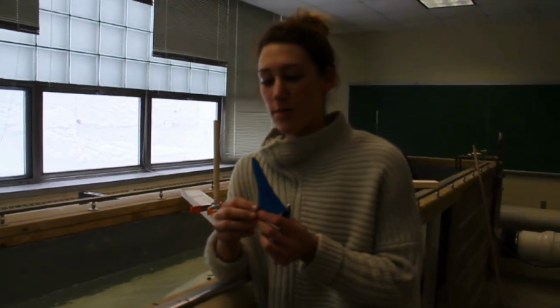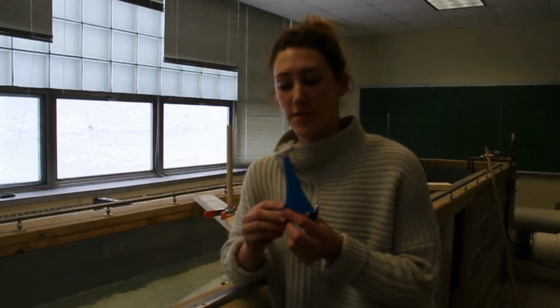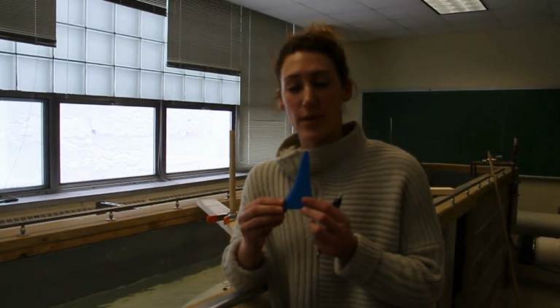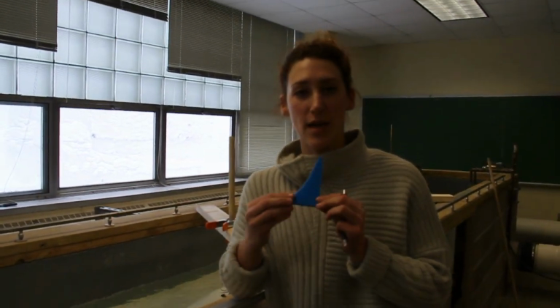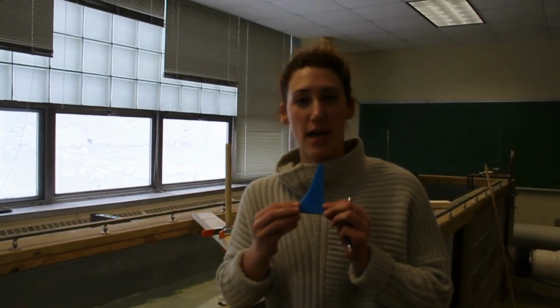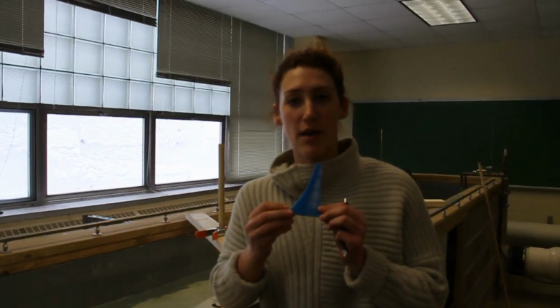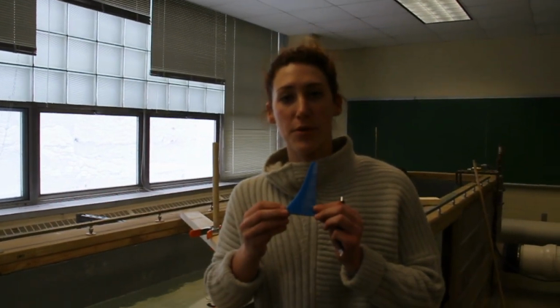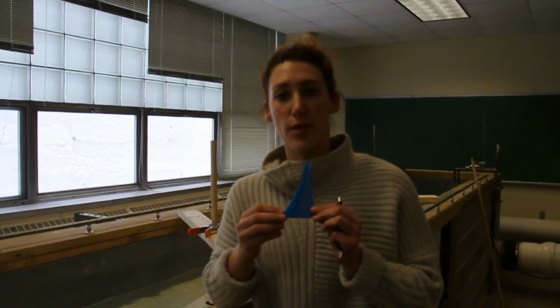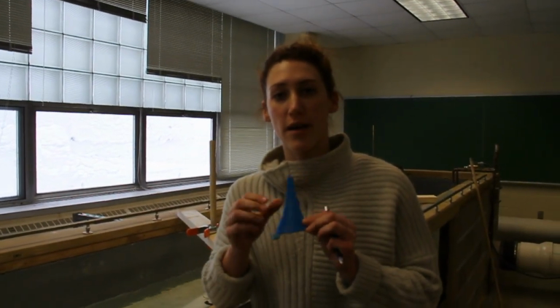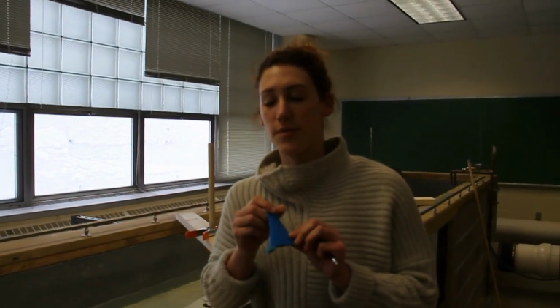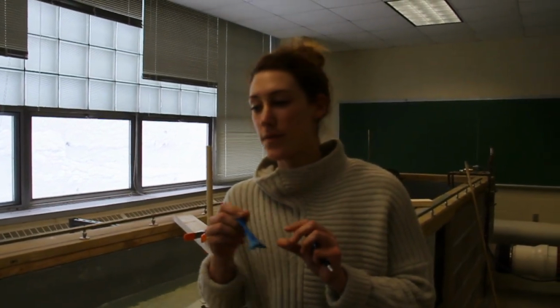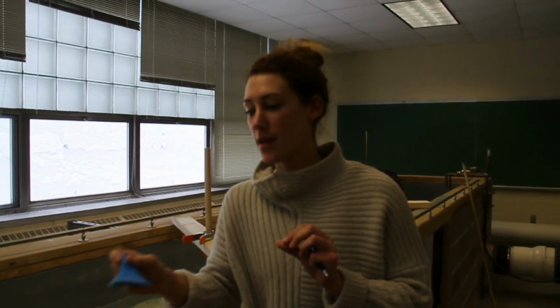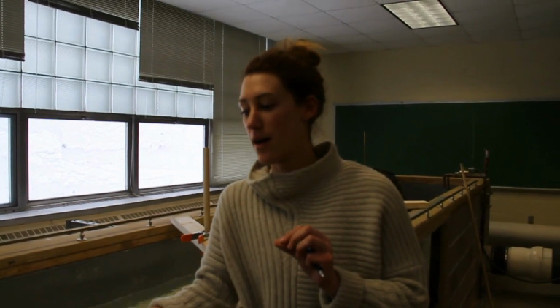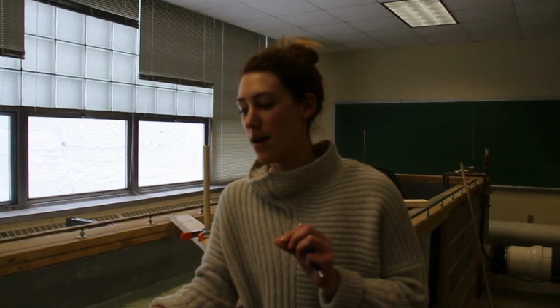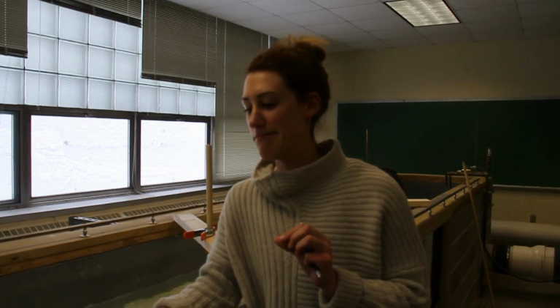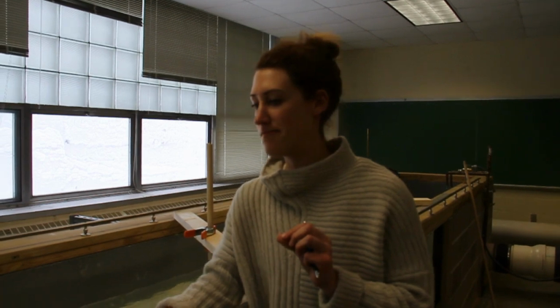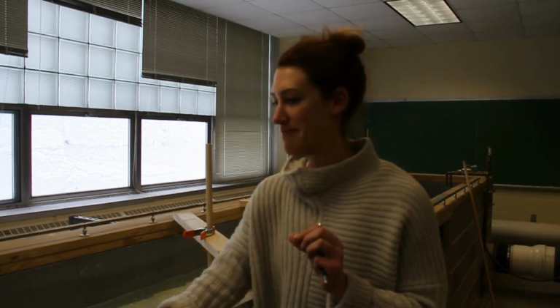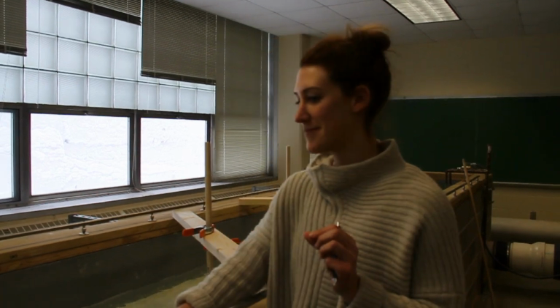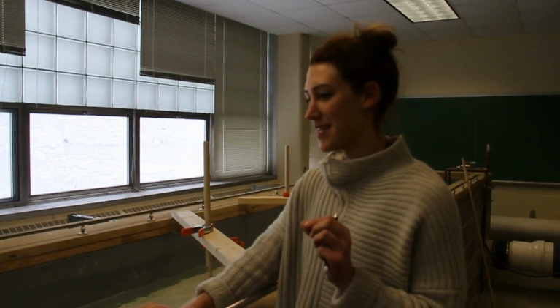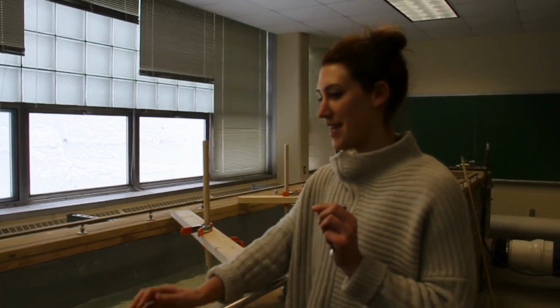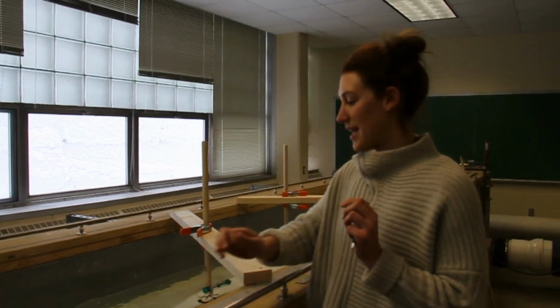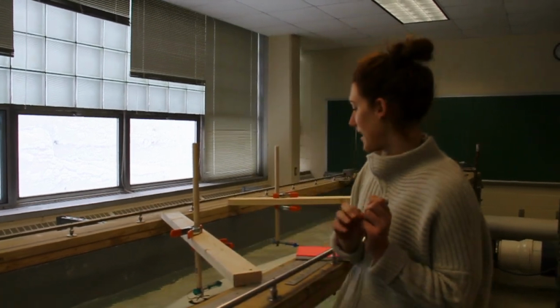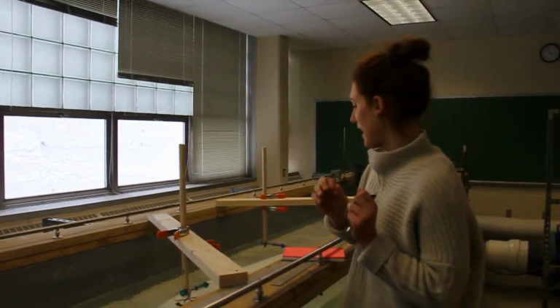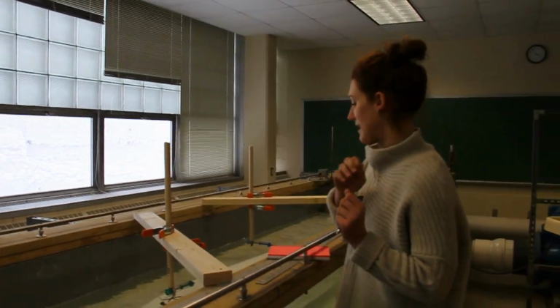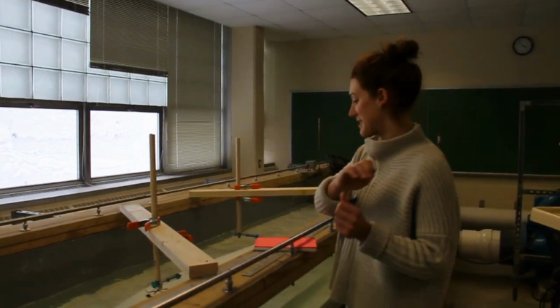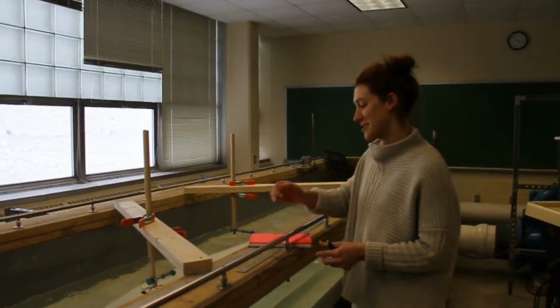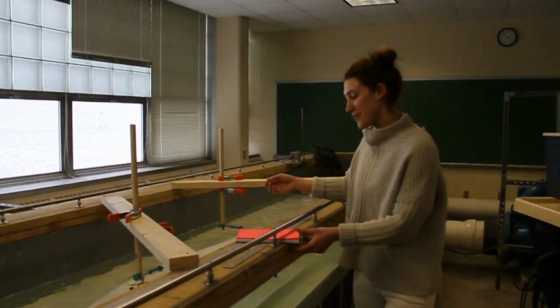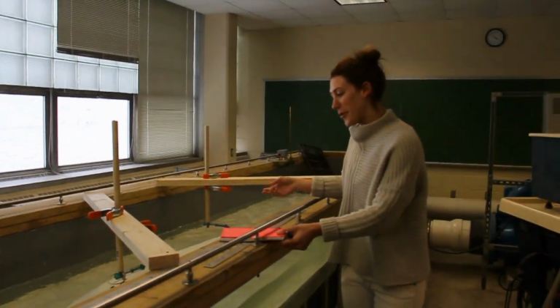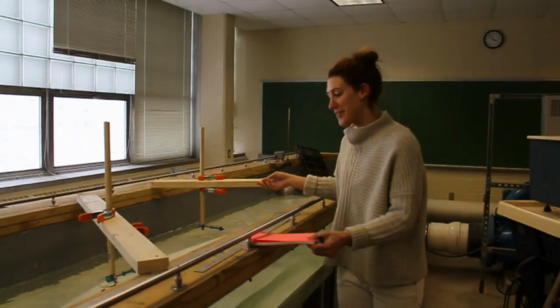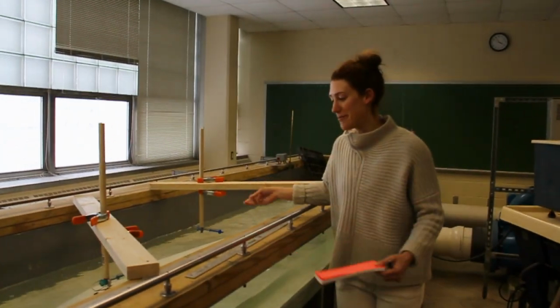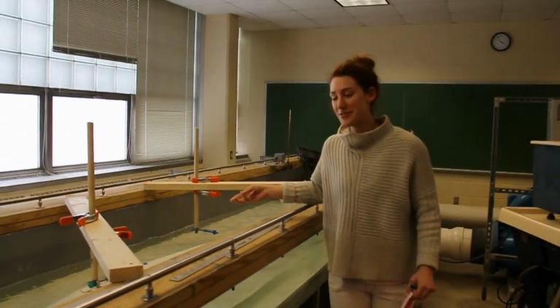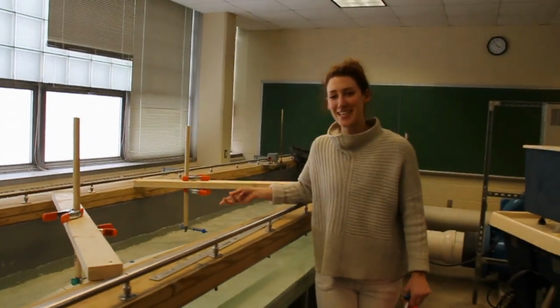This one would be a blue whale. And this is the surfboard that I'm using.